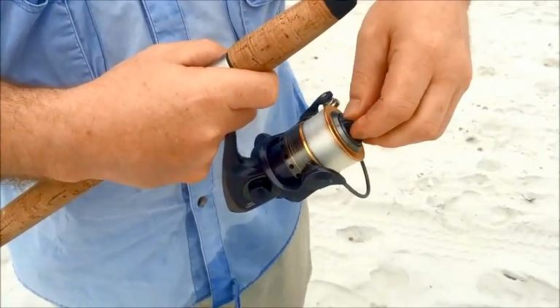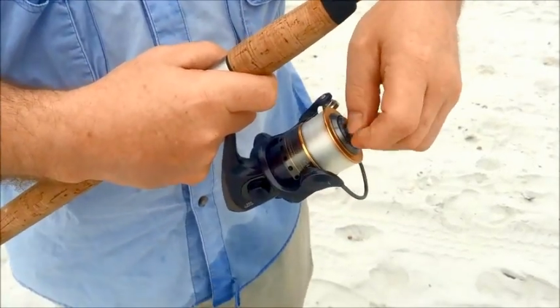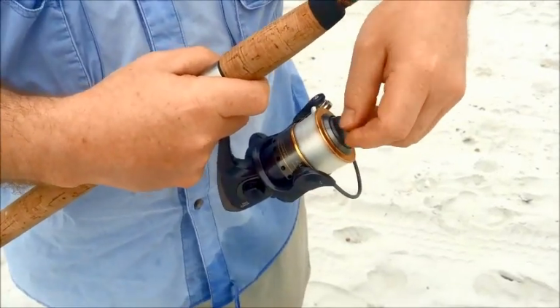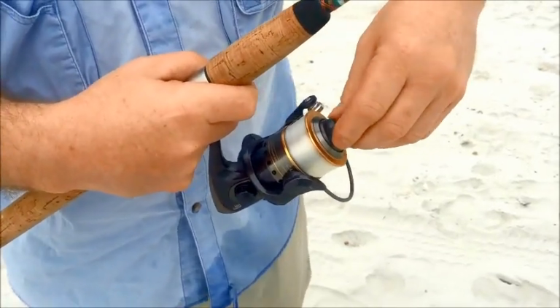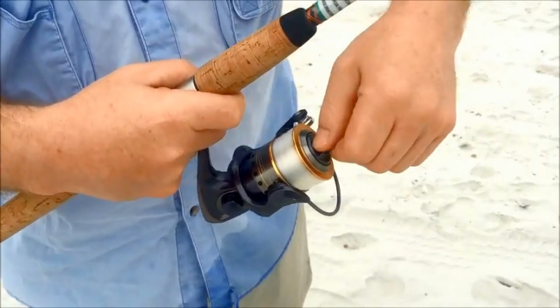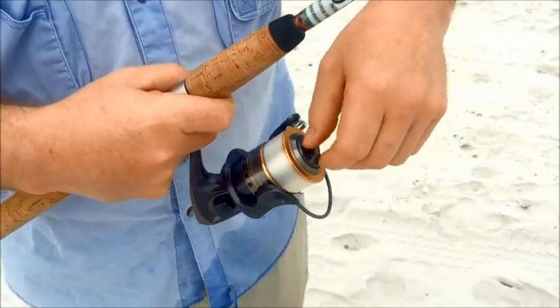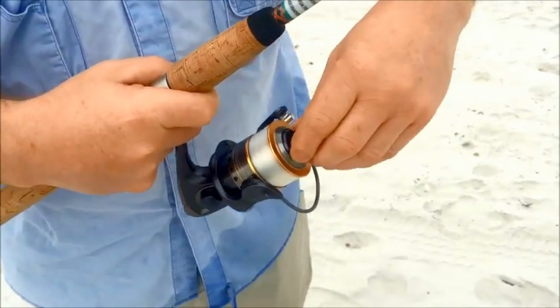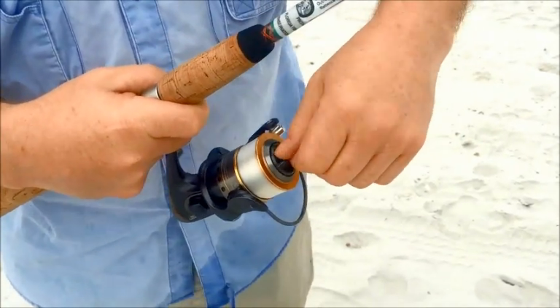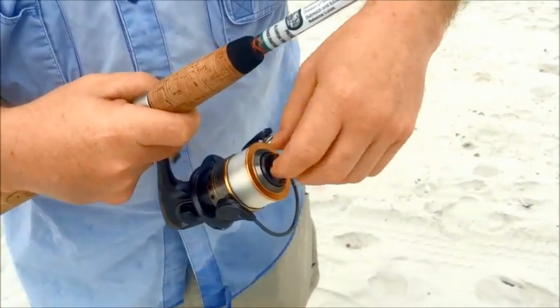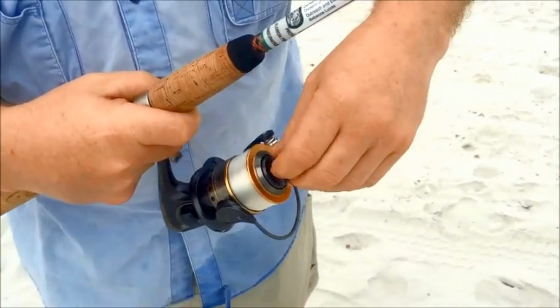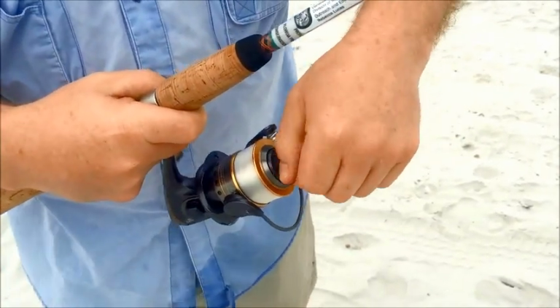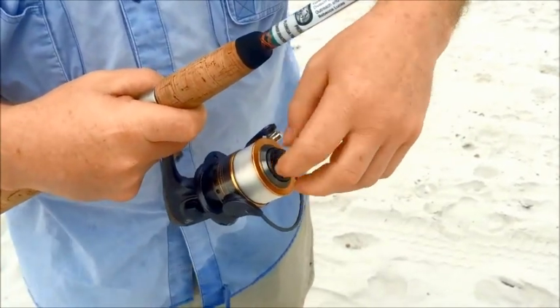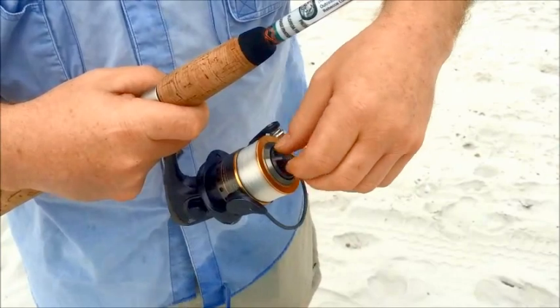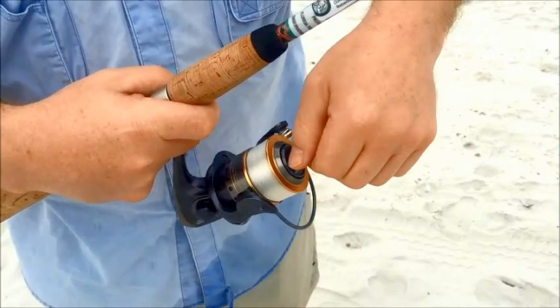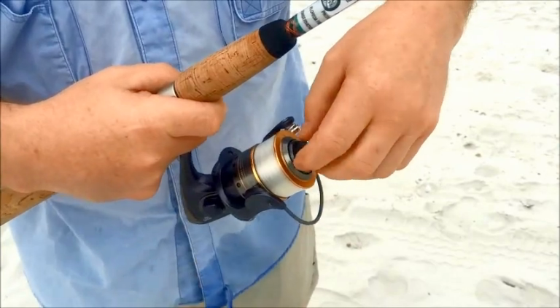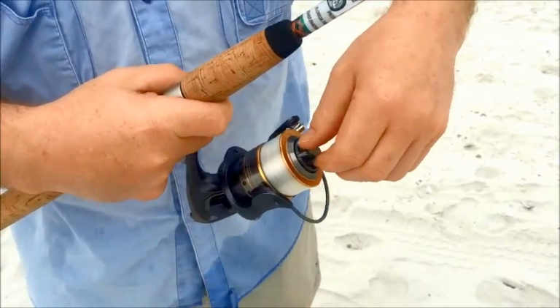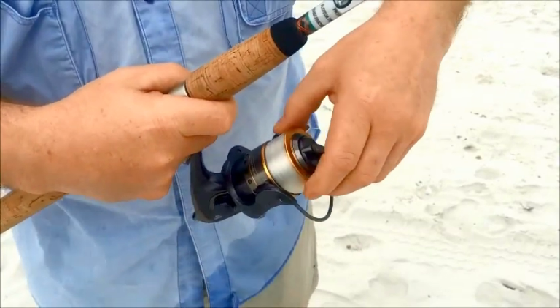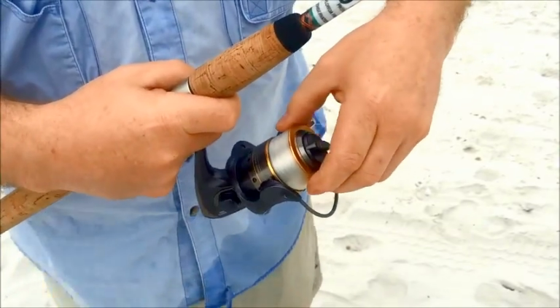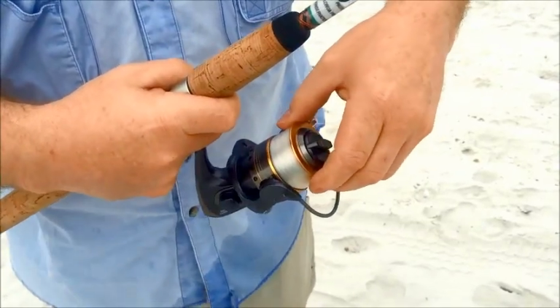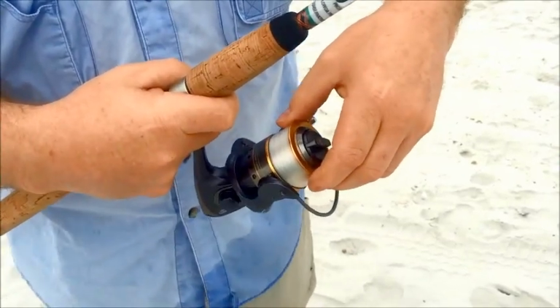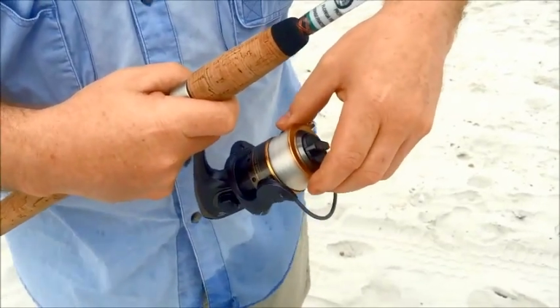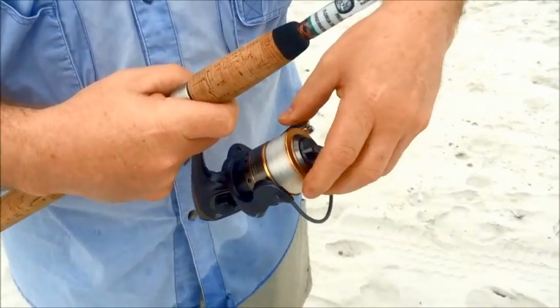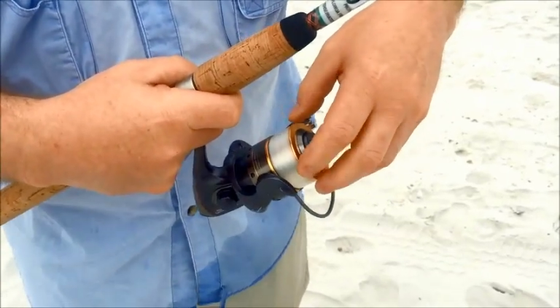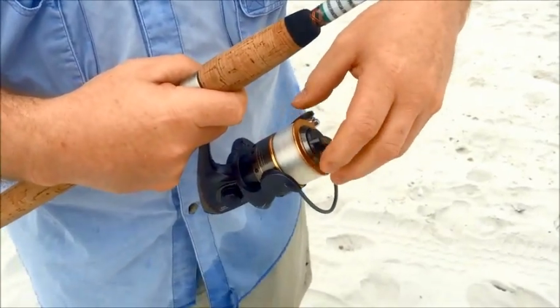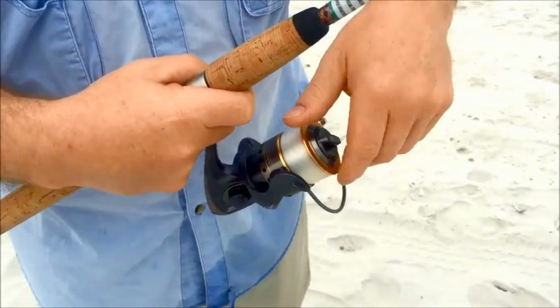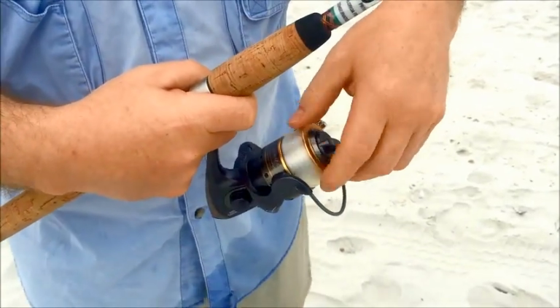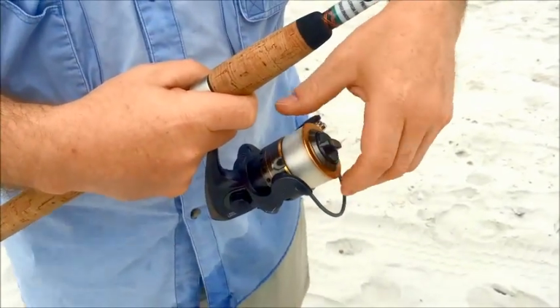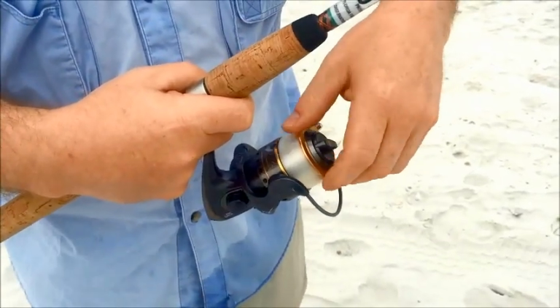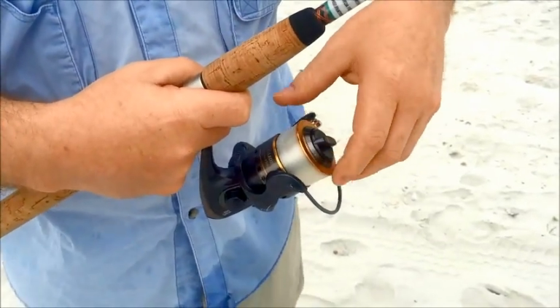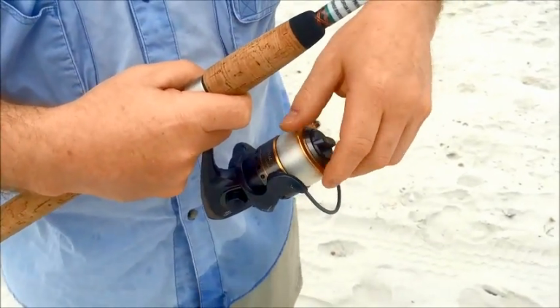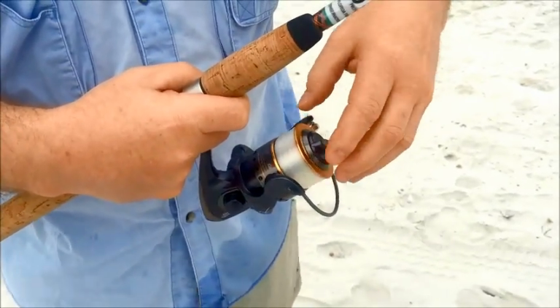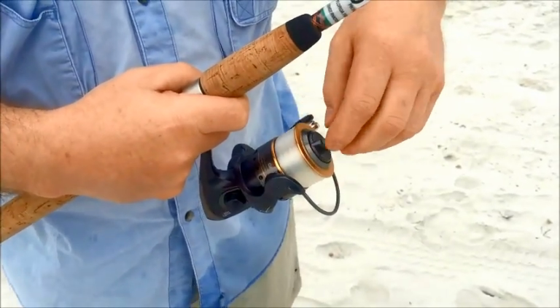When you loosen this on this spinning reel, you can see that the spool gets real loose and there's less pressure on that.